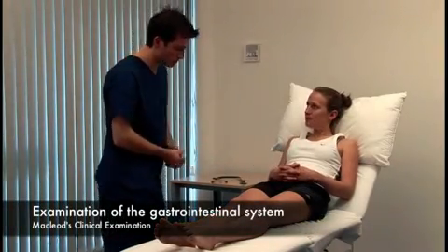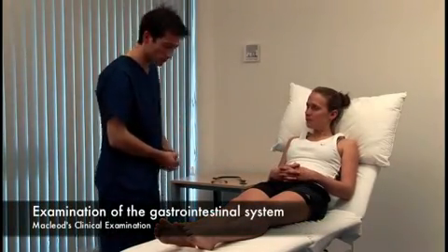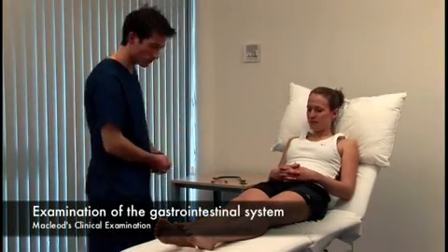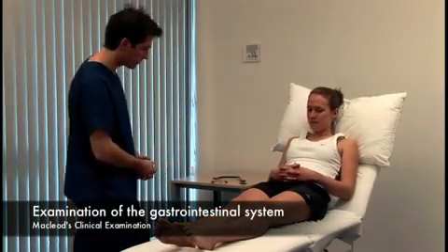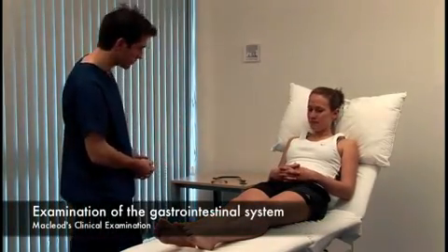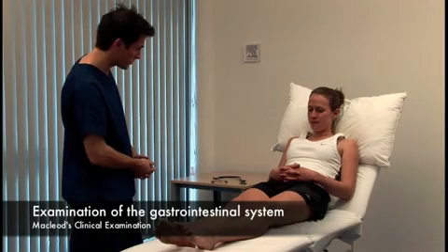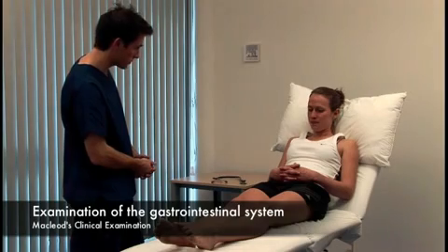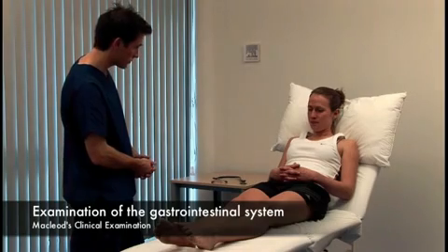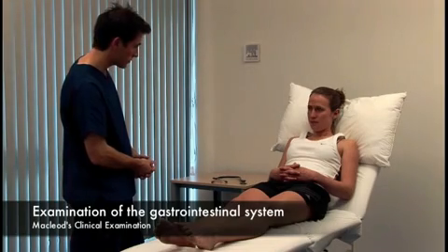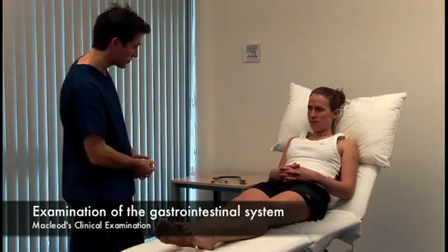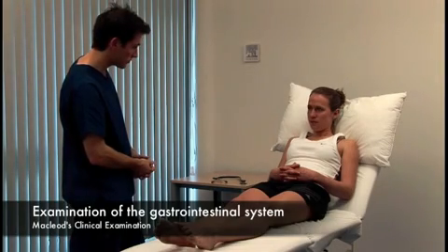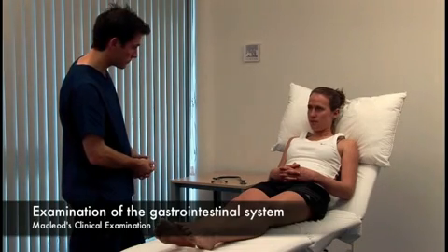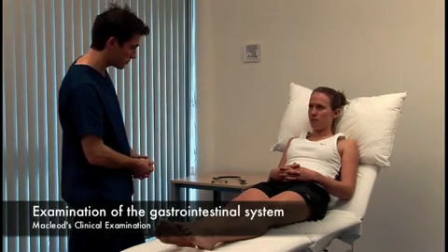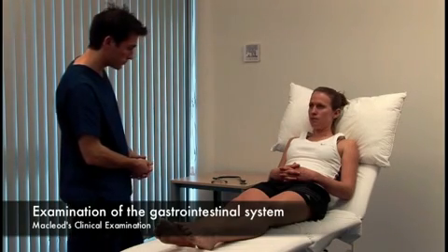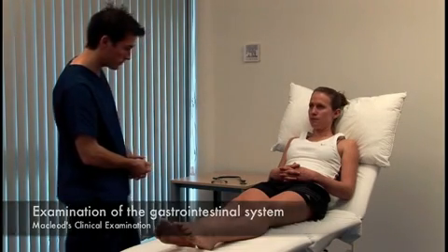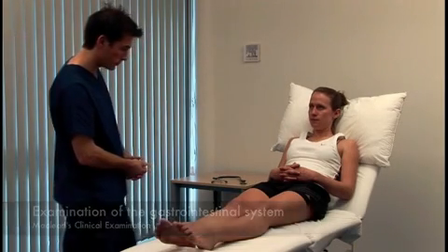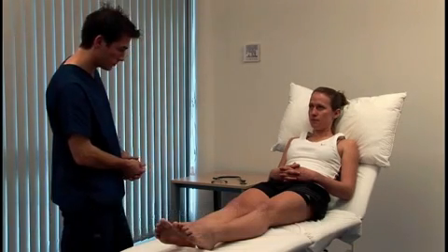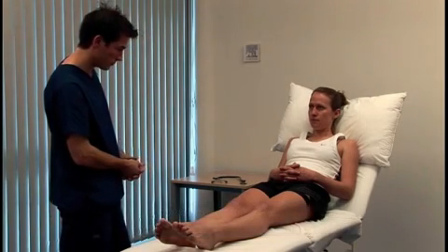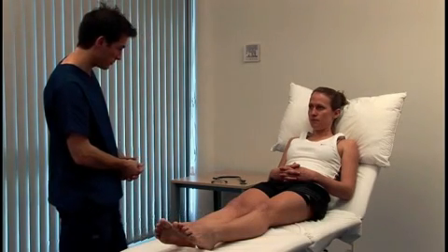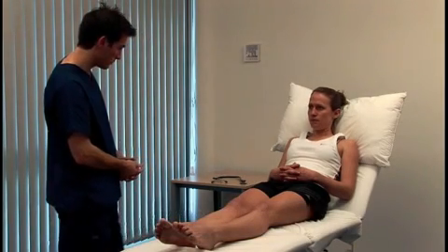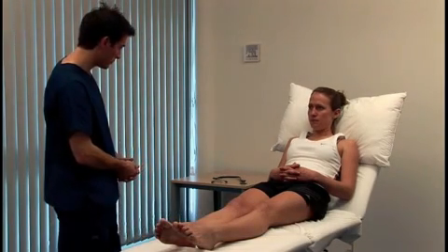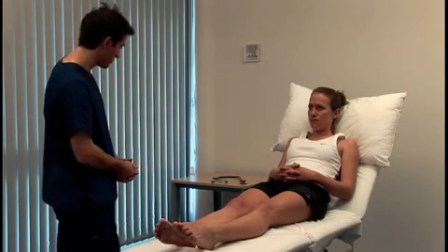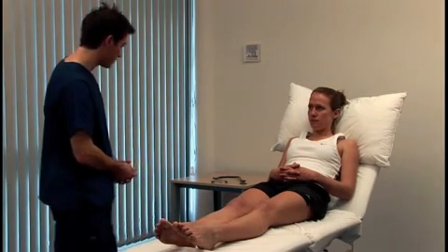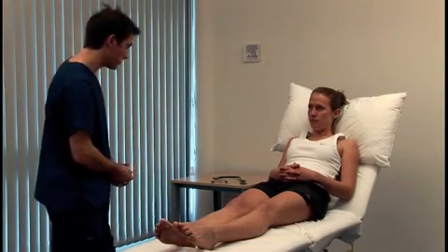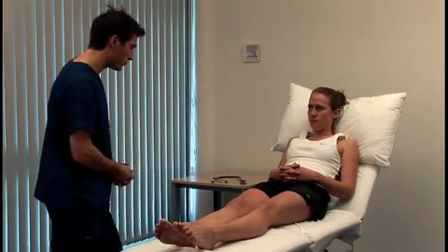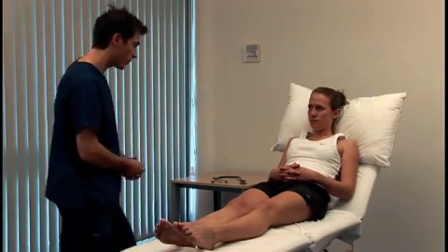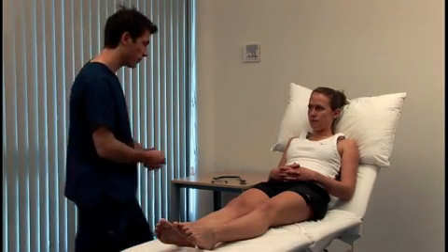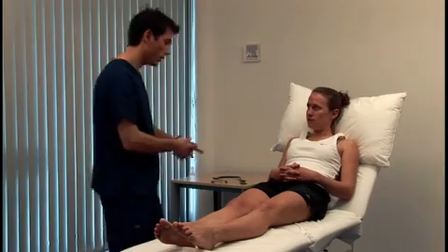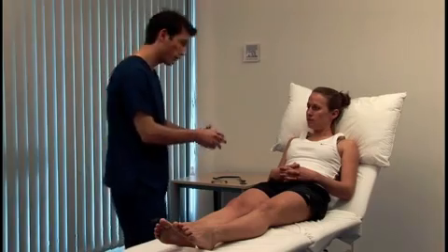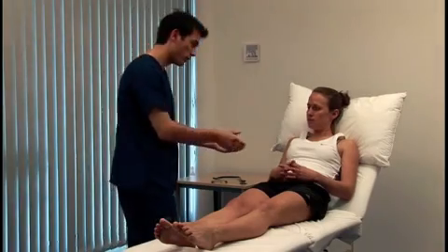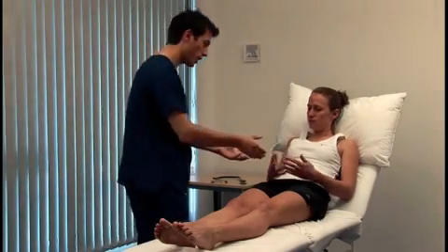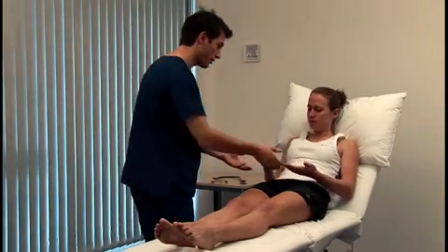Consider the patient's nutritional state. You should record their height, weight, waist circumference, and calculate the BMI.